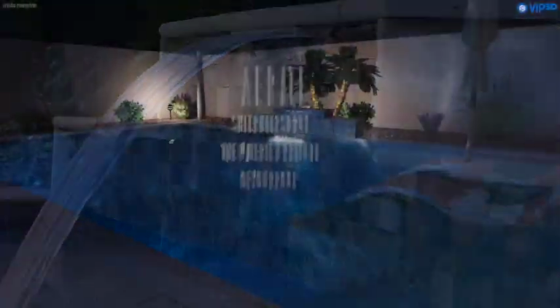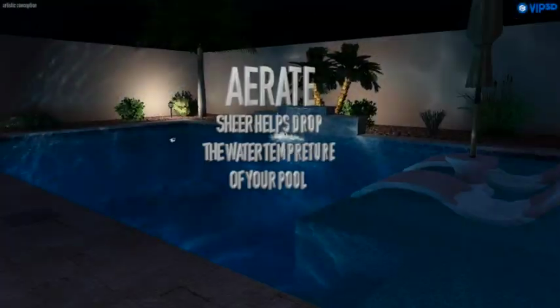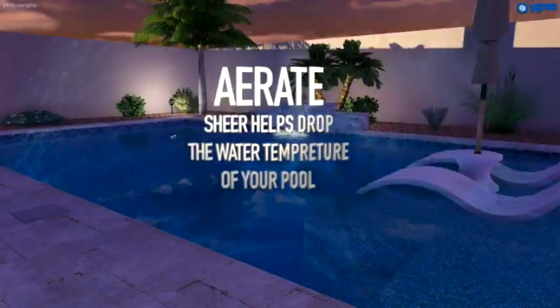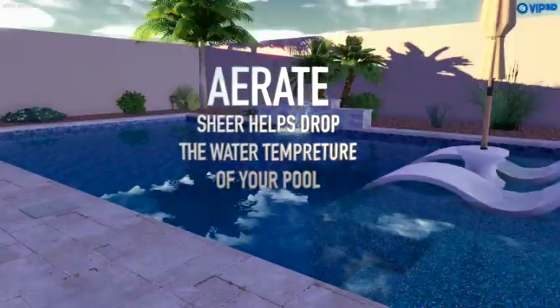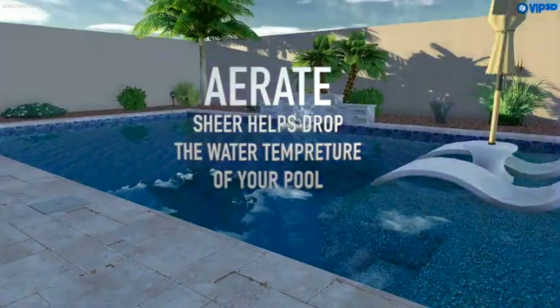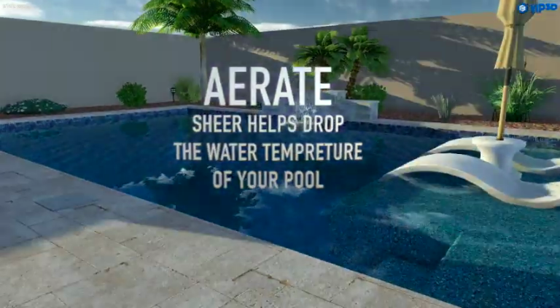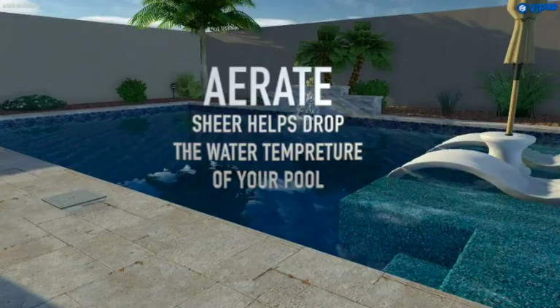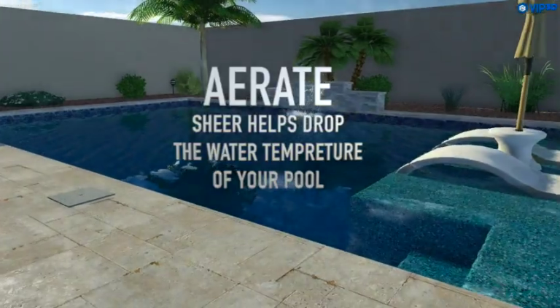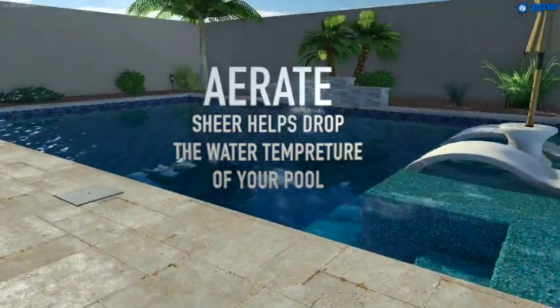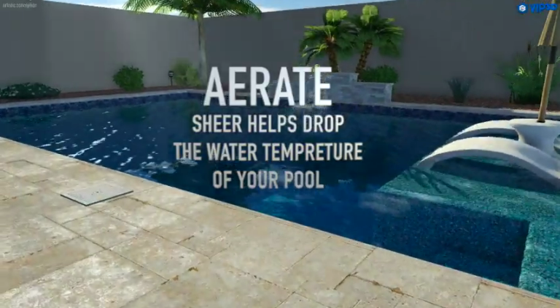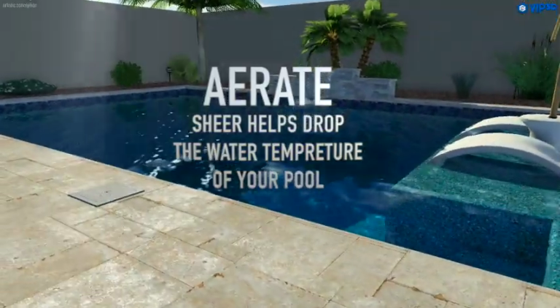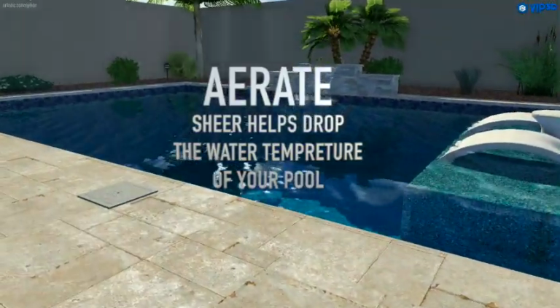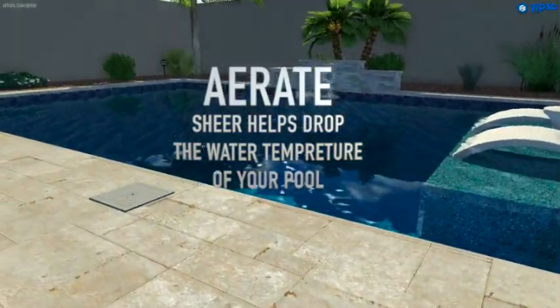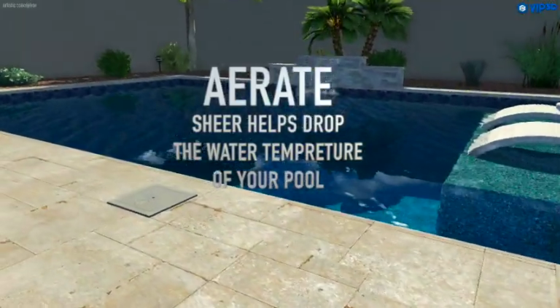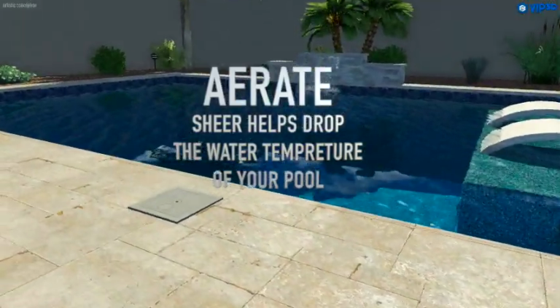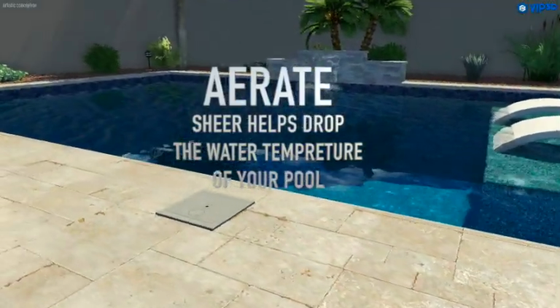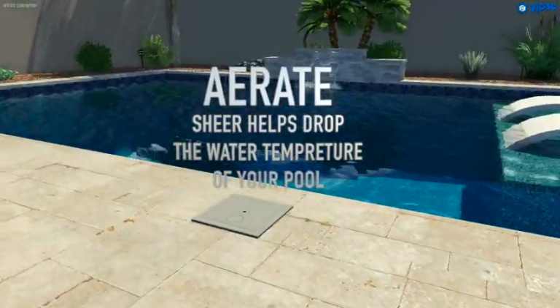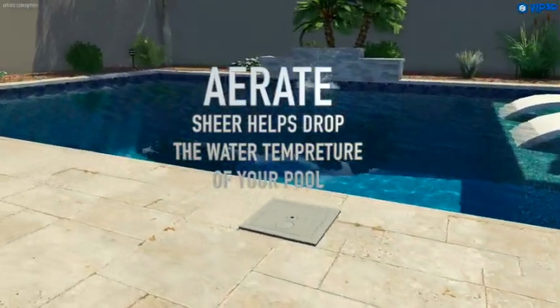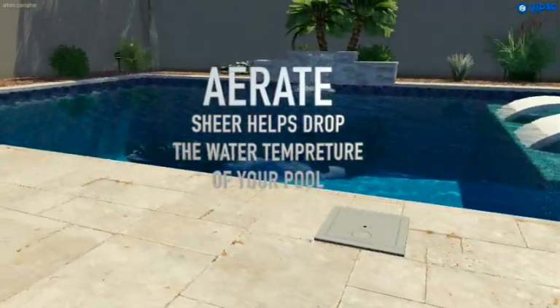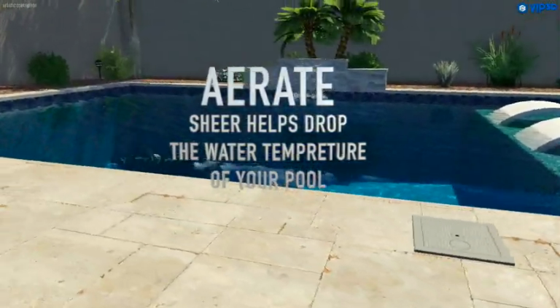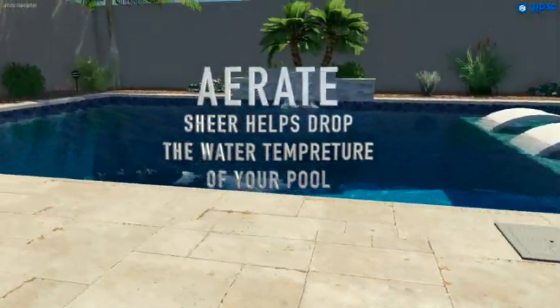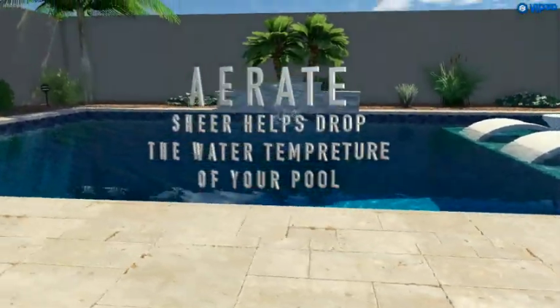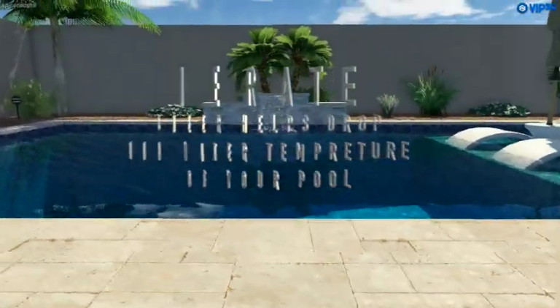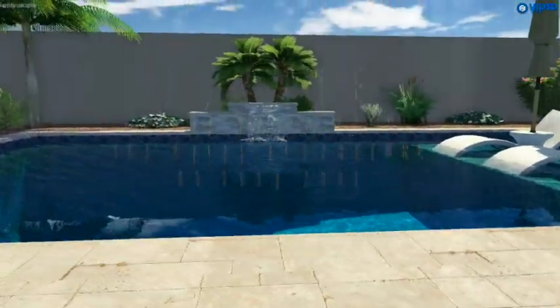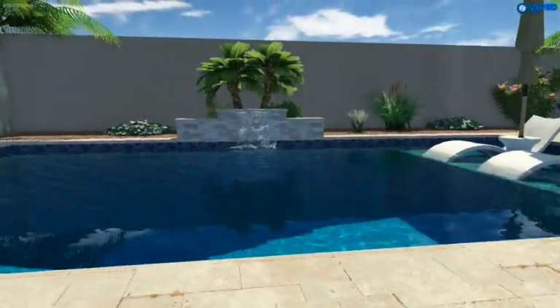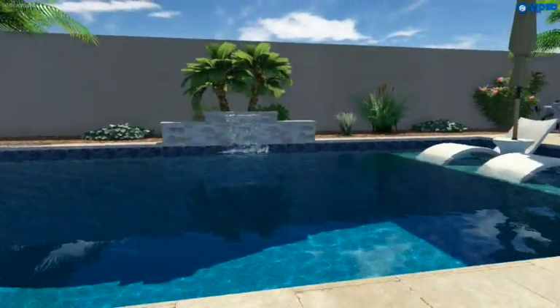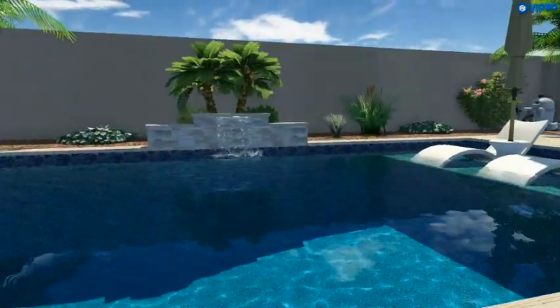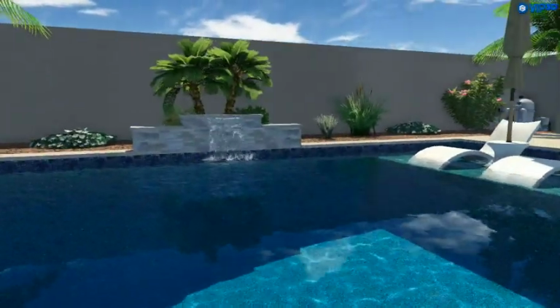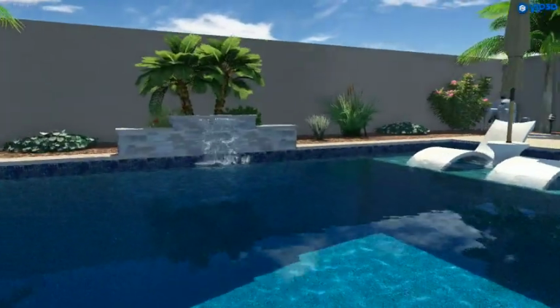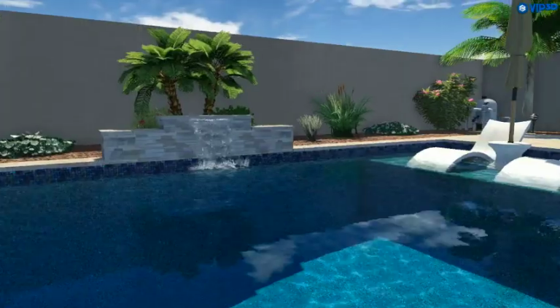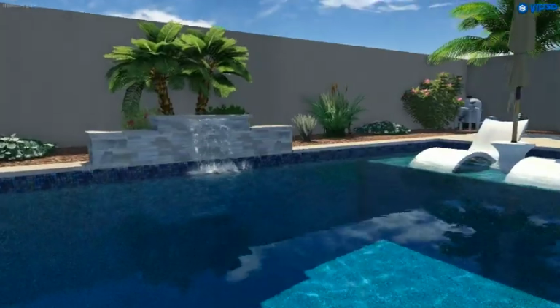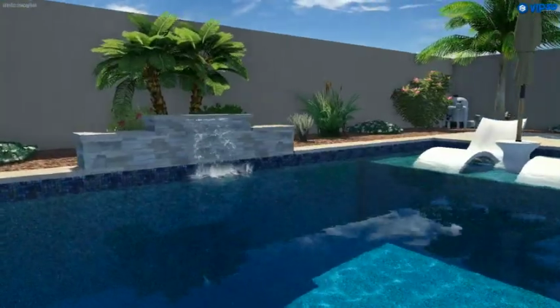Number three, while our pool package comes with an aerator, the water falling from the shear helps drop the temperature of the pool in the dead of summer.